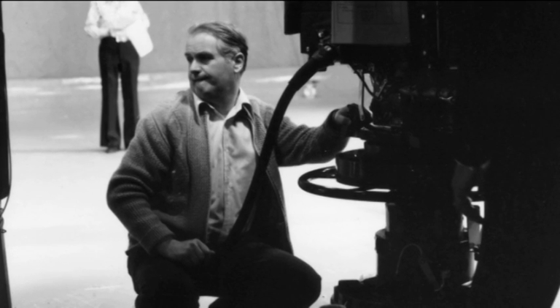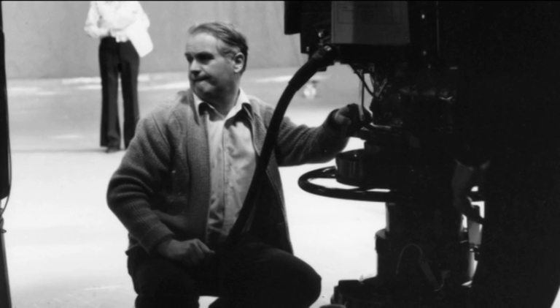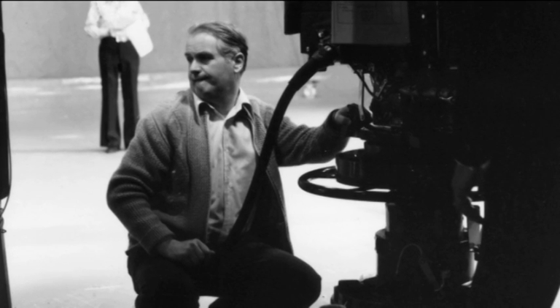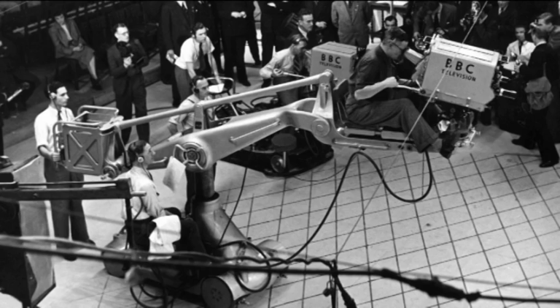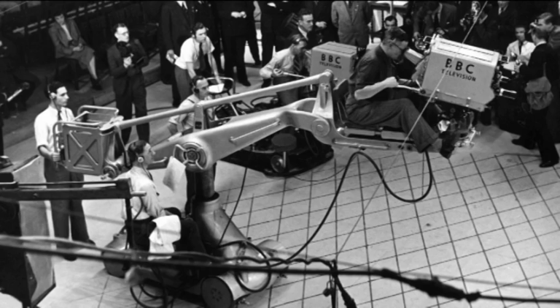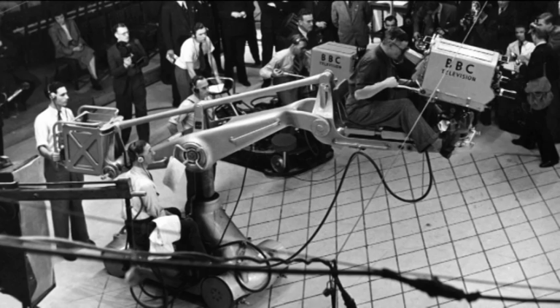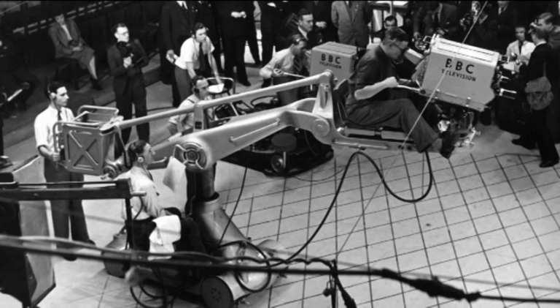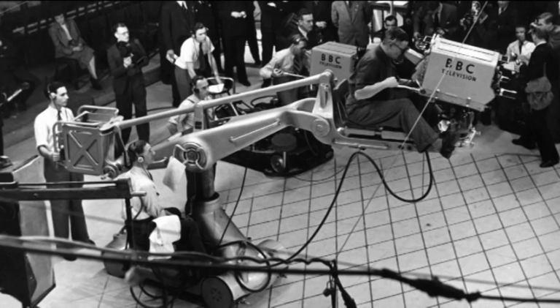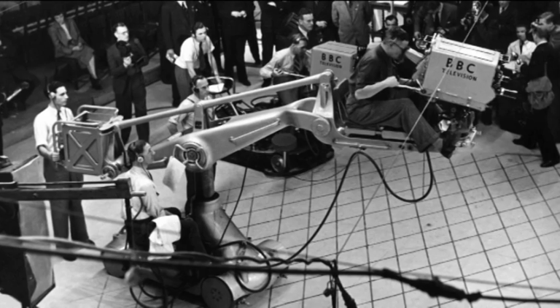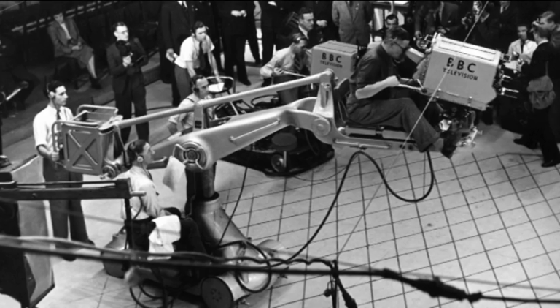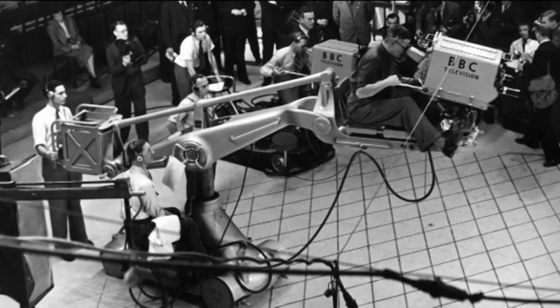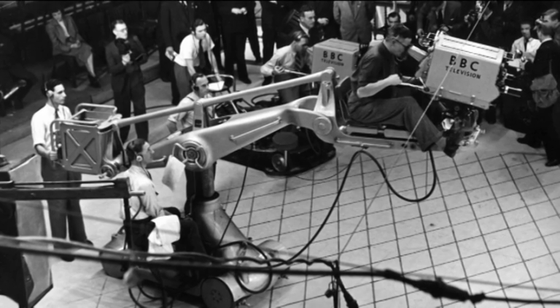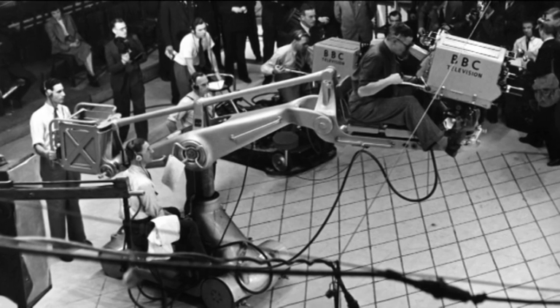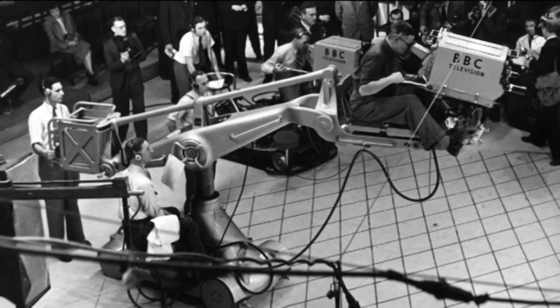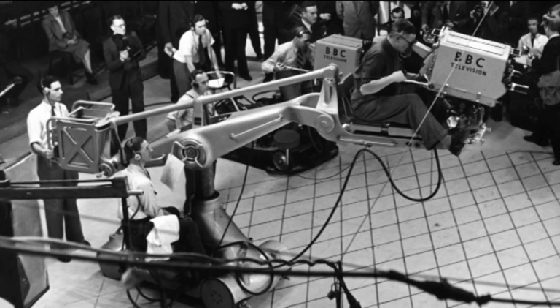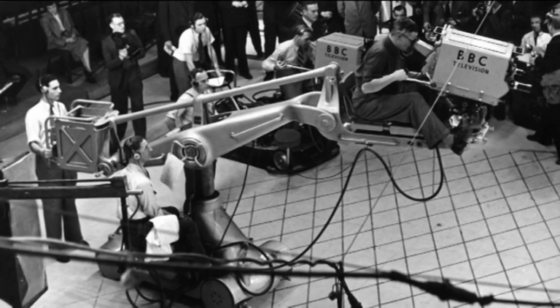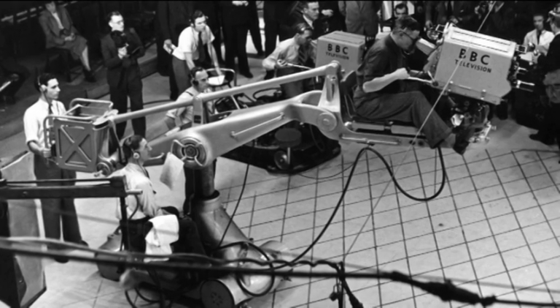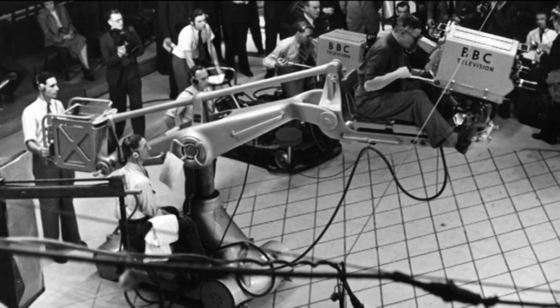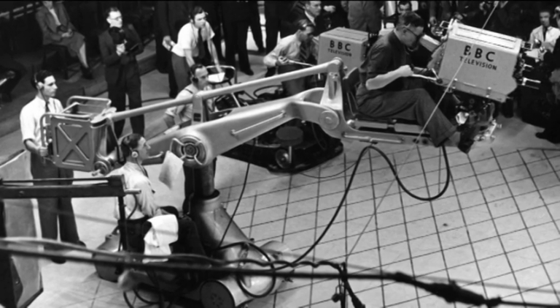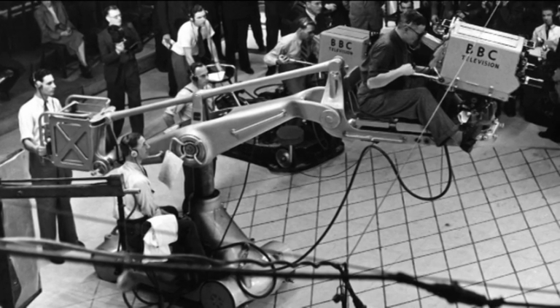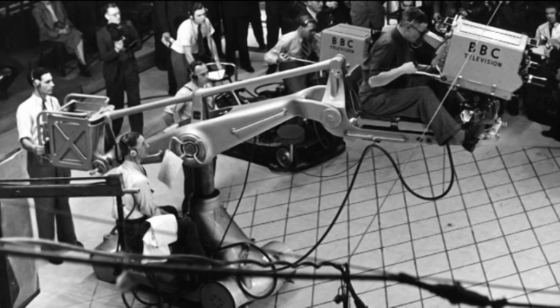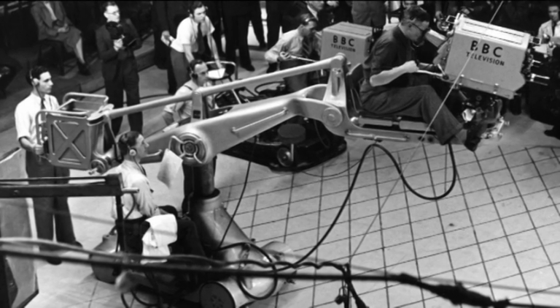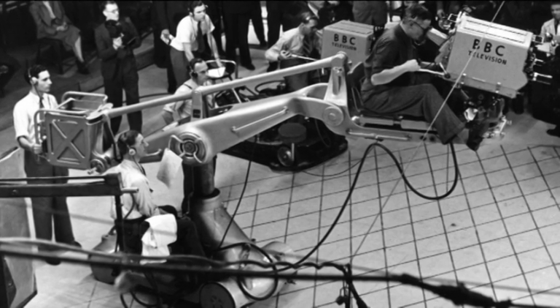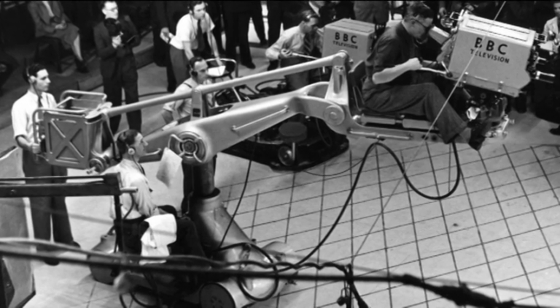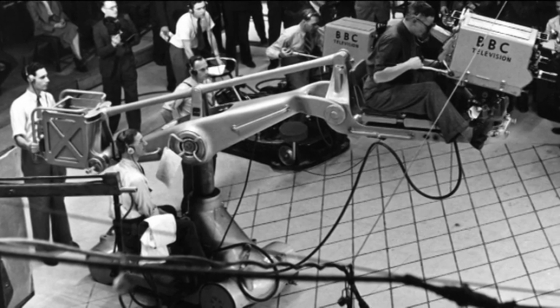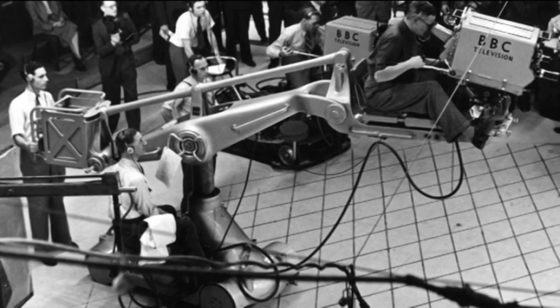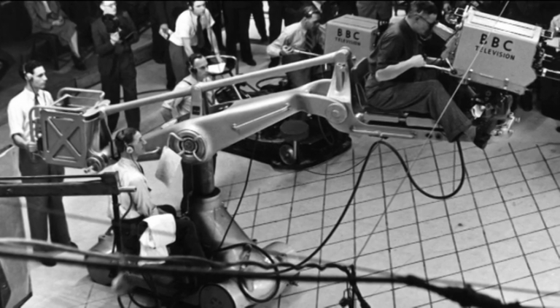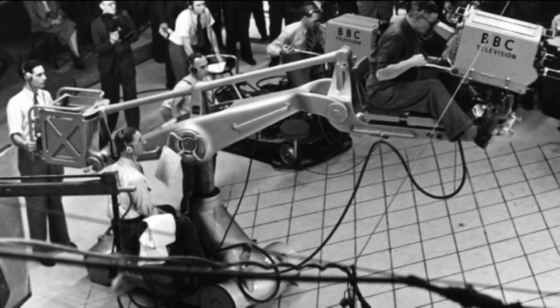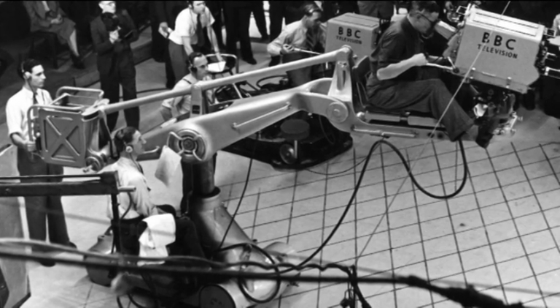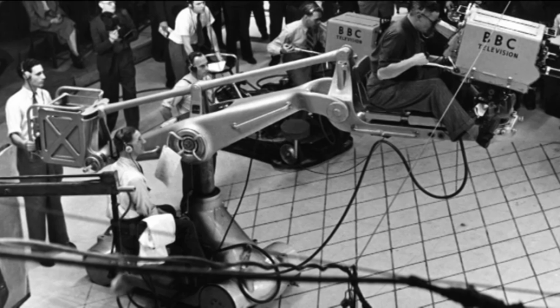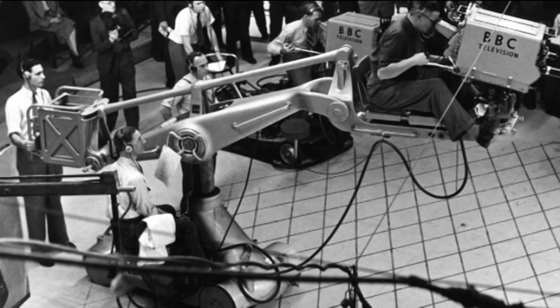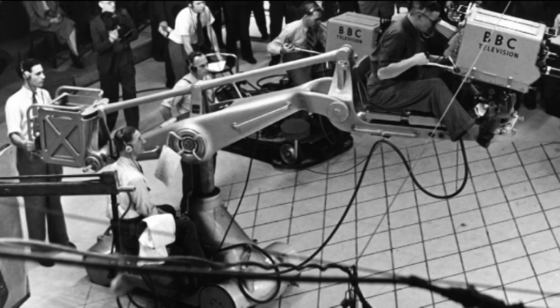He had been part of the team who designed and built the original Moll Richardson crane, which allowed heavy cameras to swoop and glide across the studio.